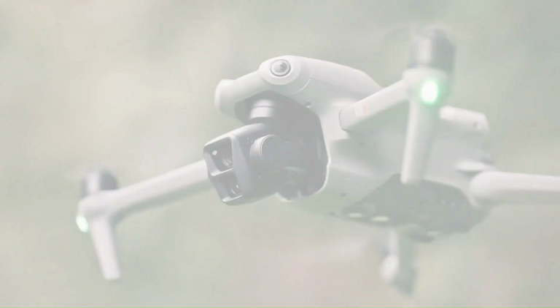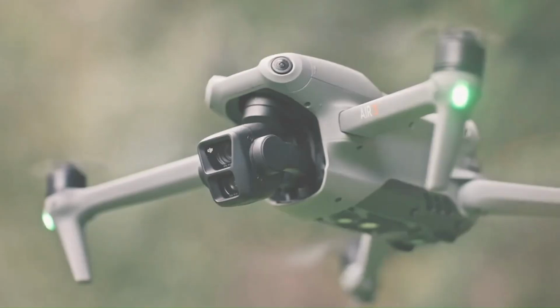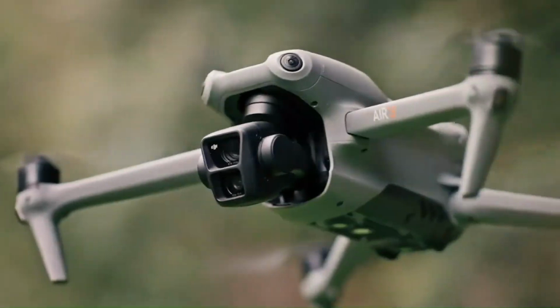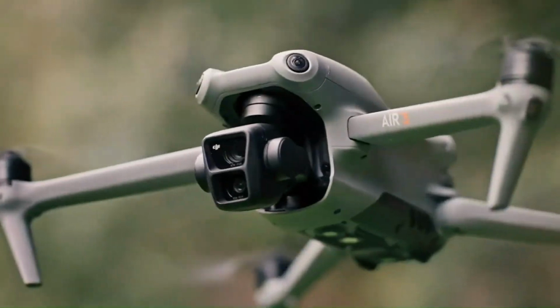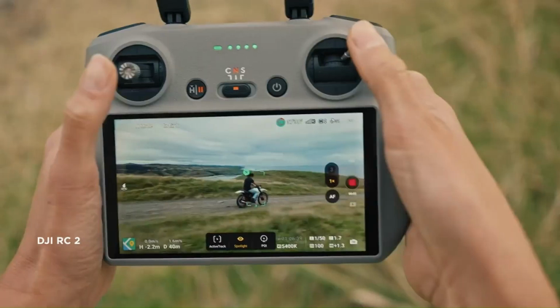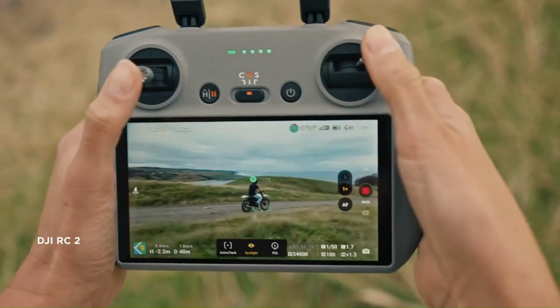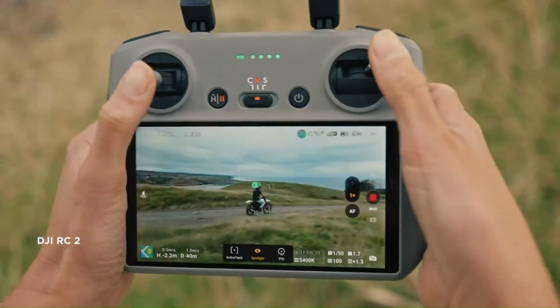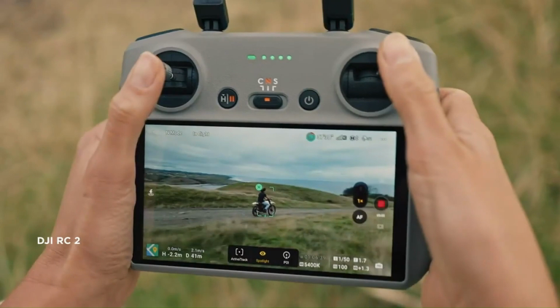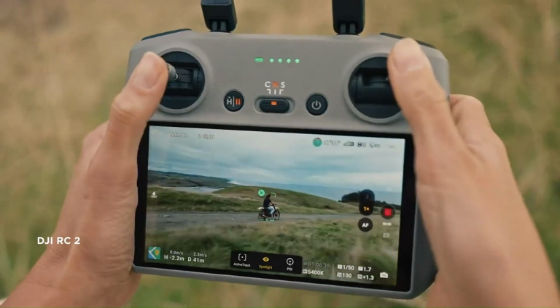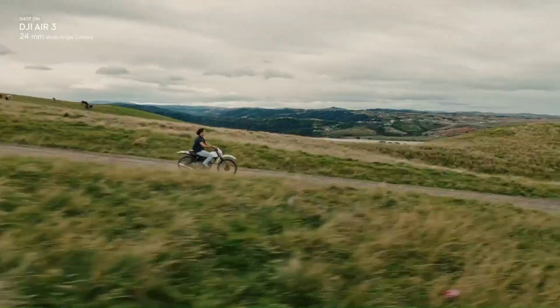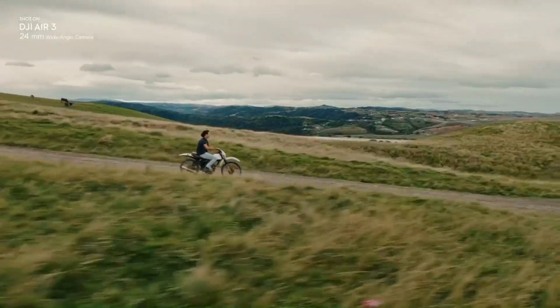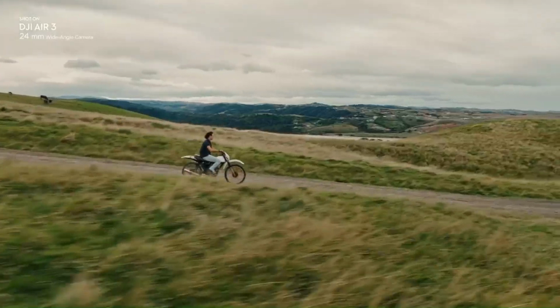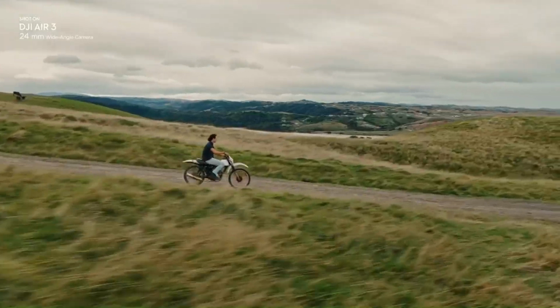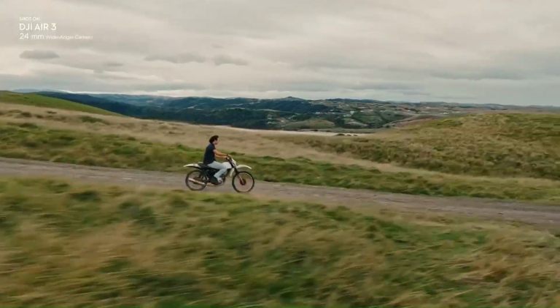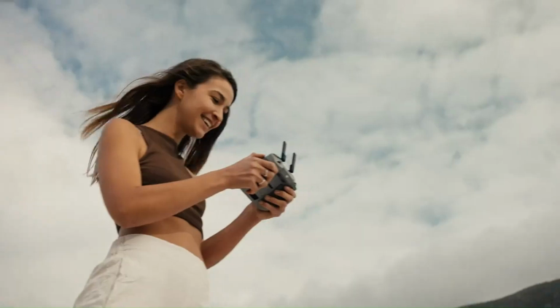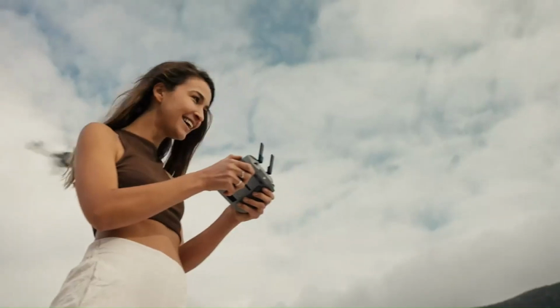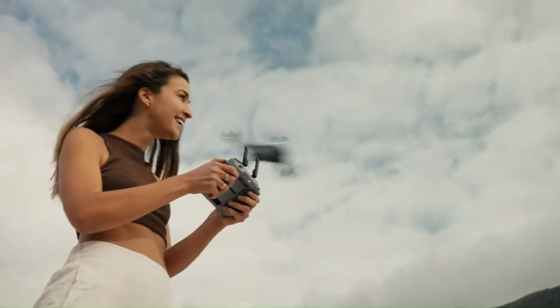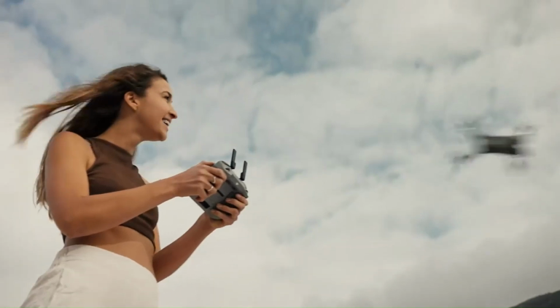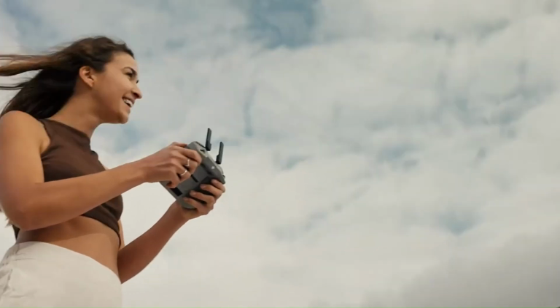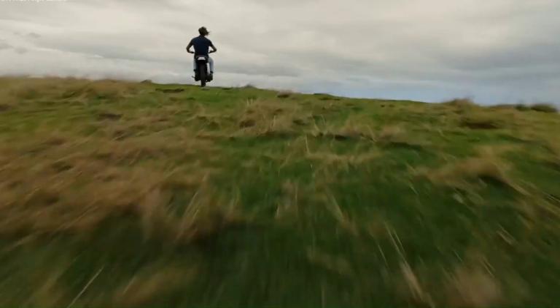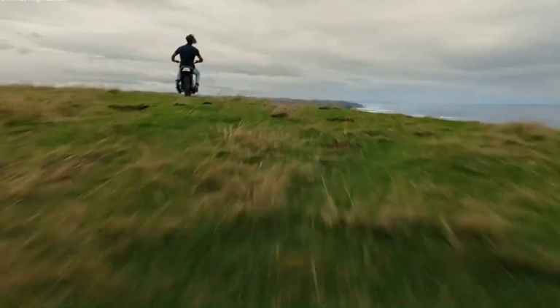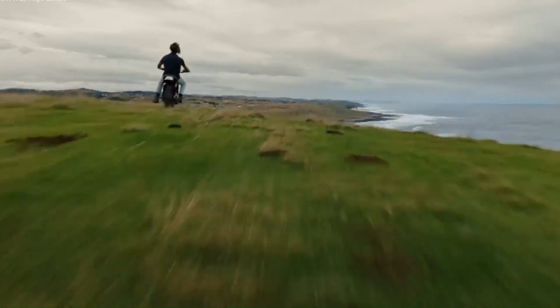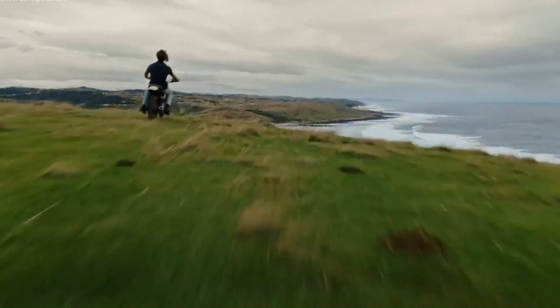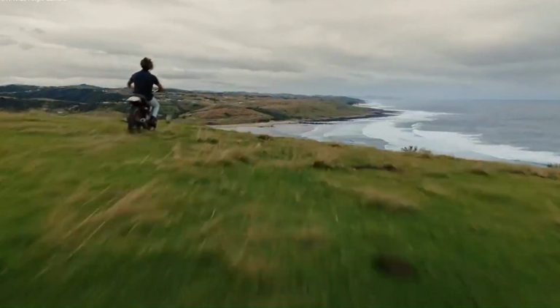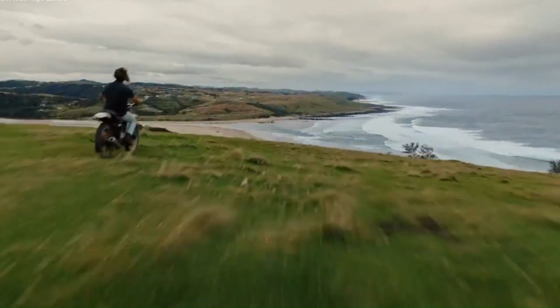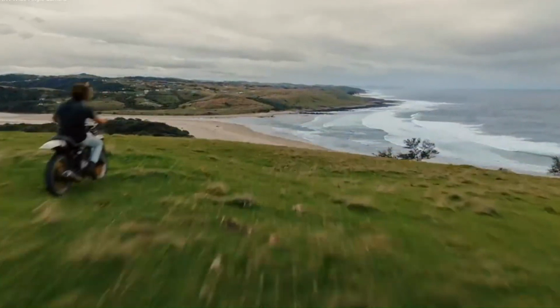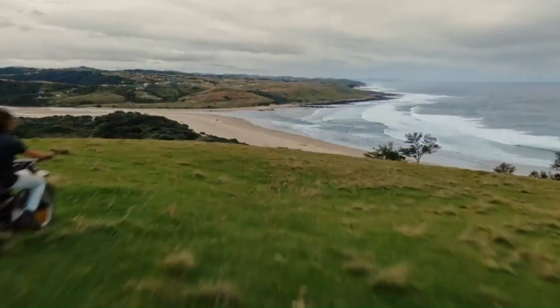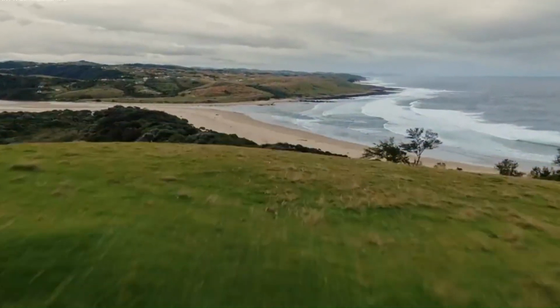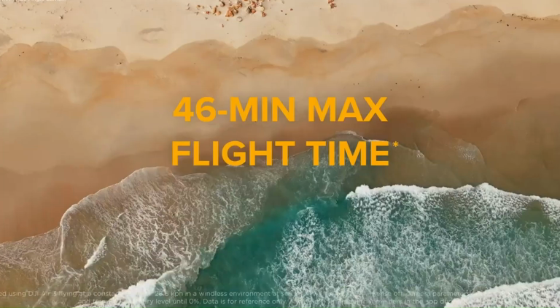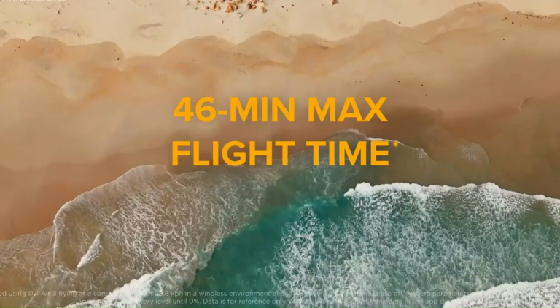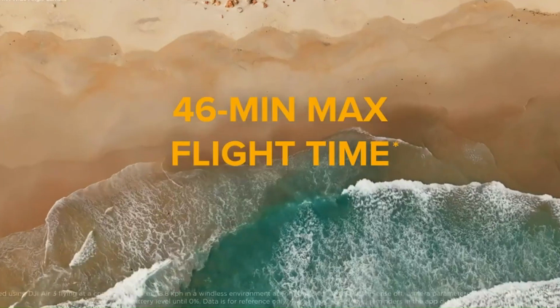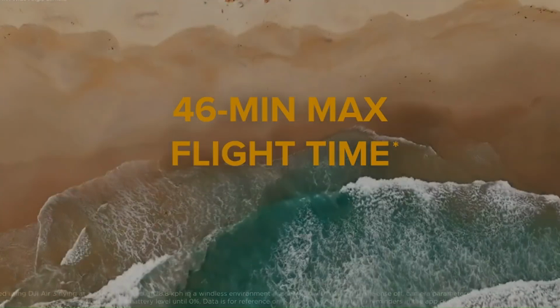Additionally, whispers of foldable propellers and a sleeker controller redesign hint at a more user-centric approach.